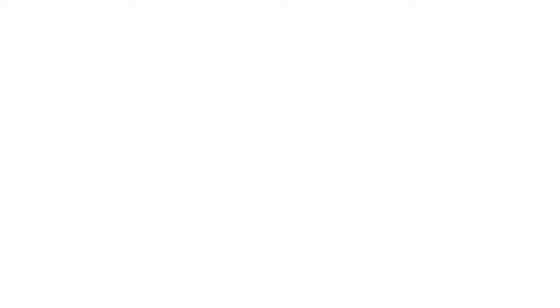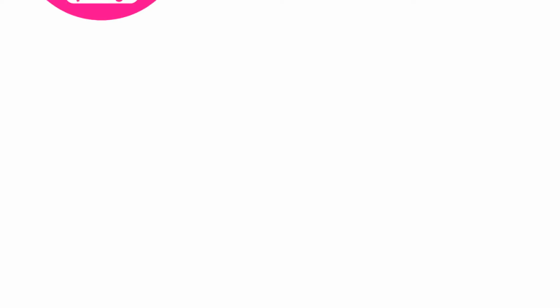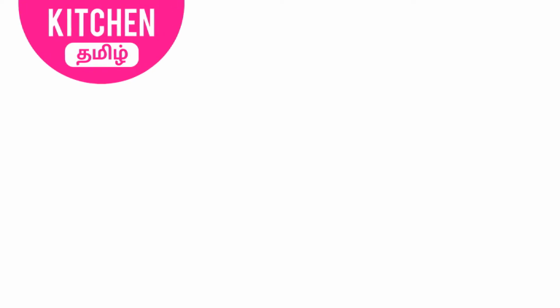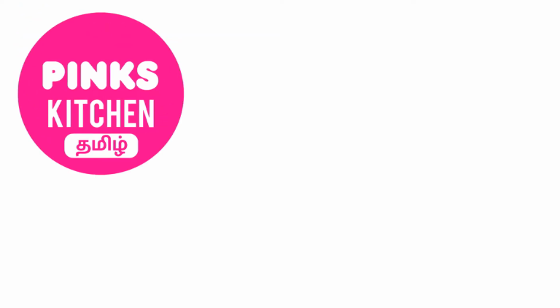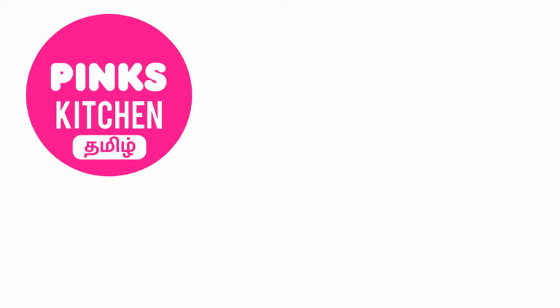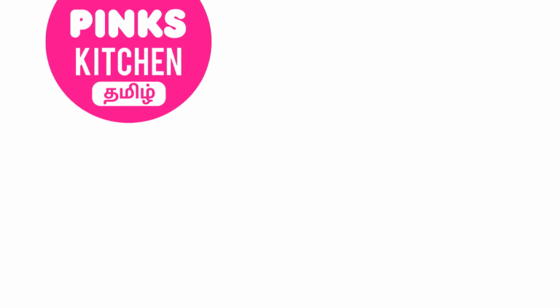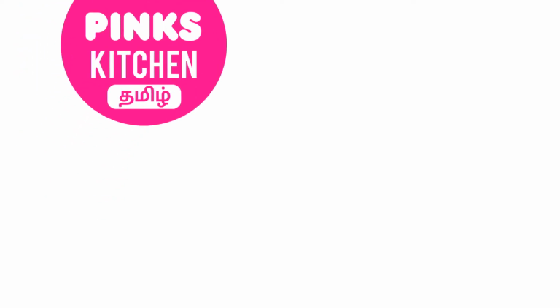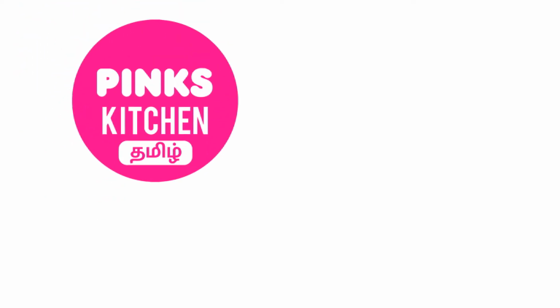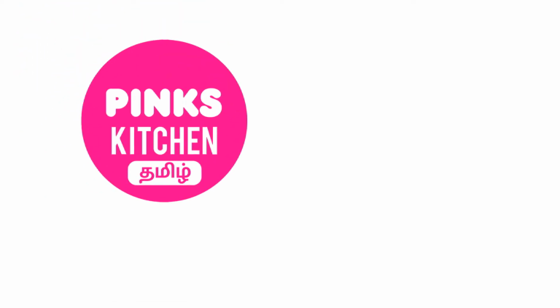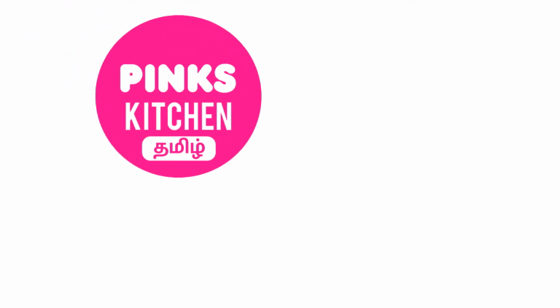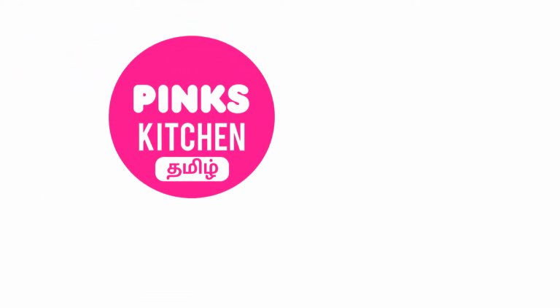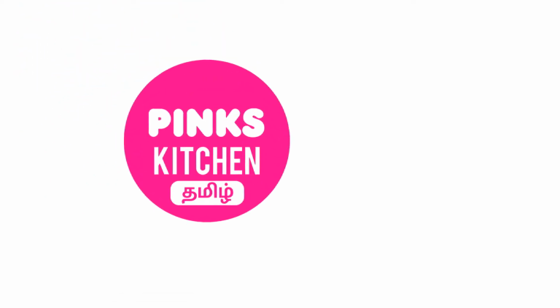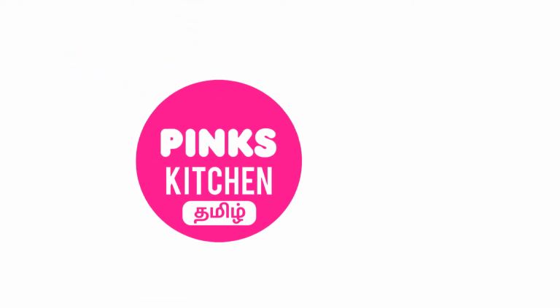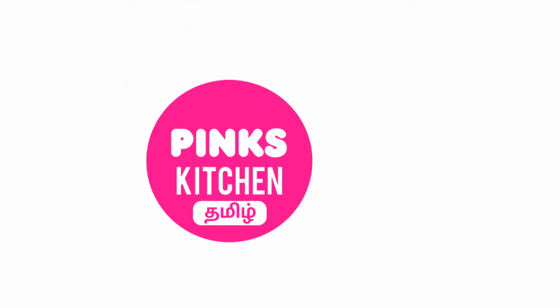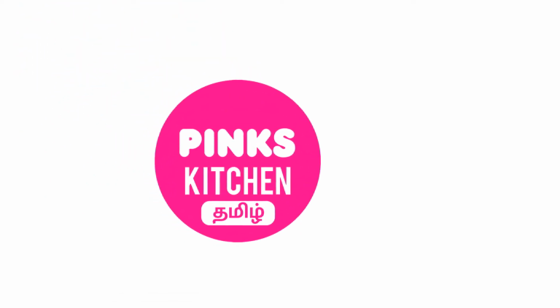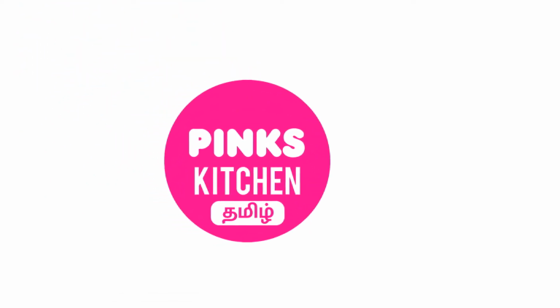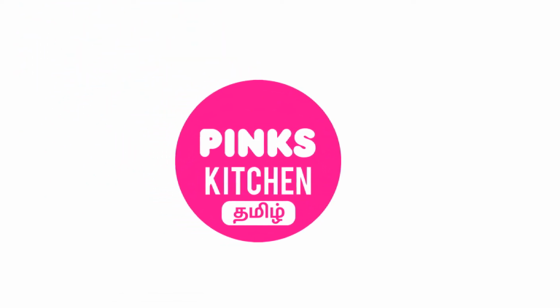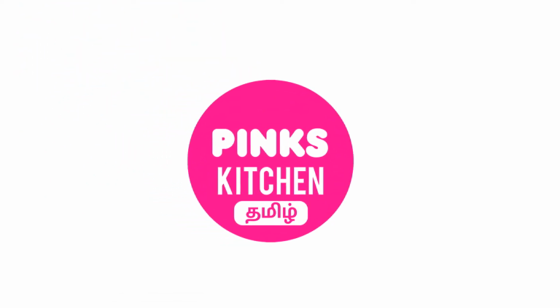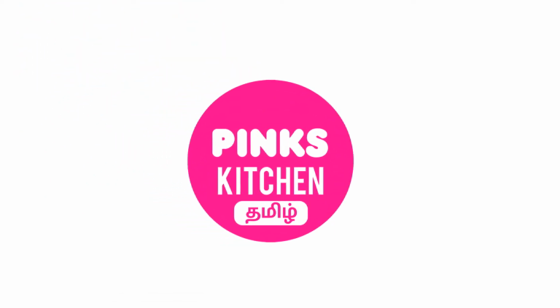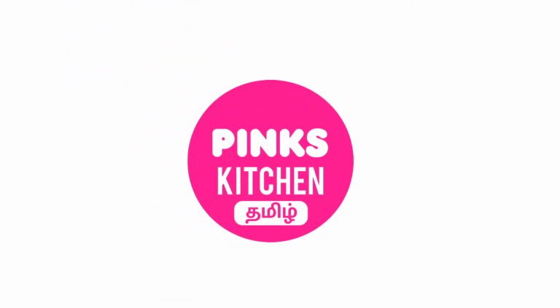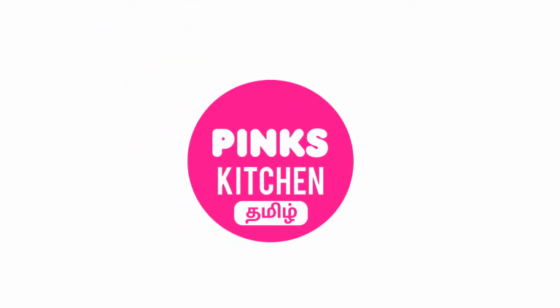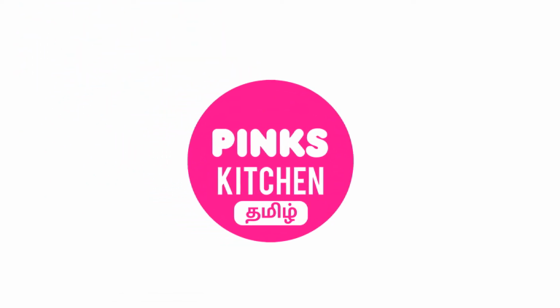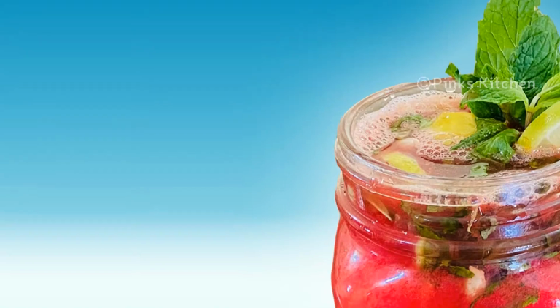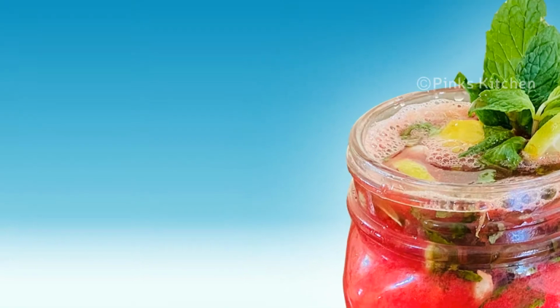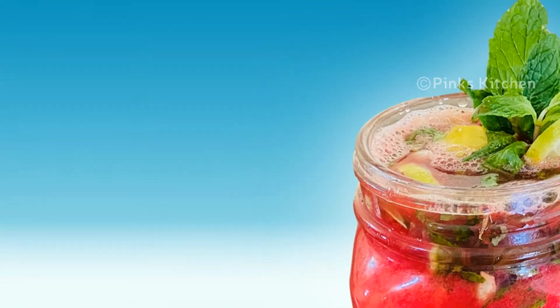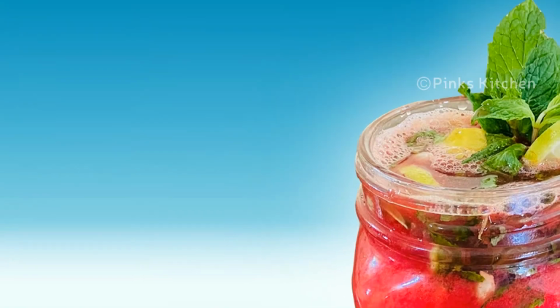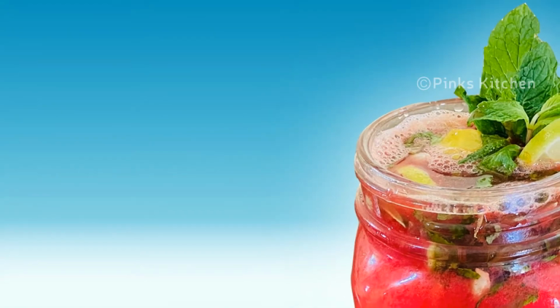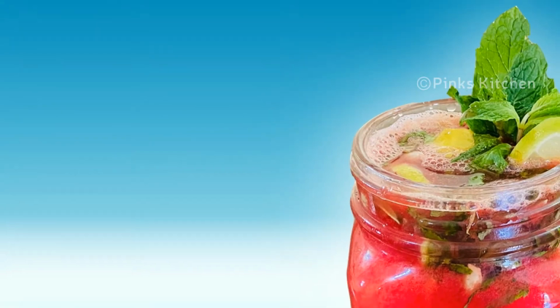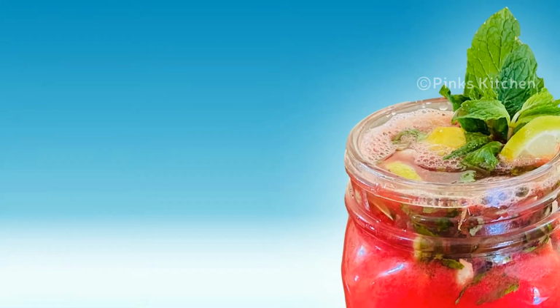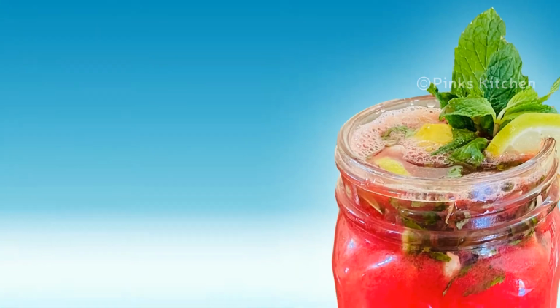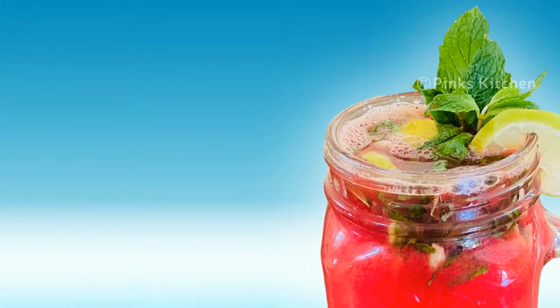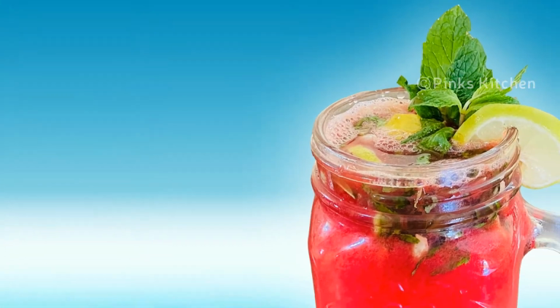Hello friends, welcome back to Peng's Kitchen. Let's see how we are doing — watermelon mojito.